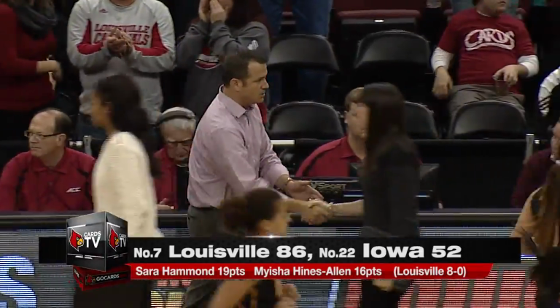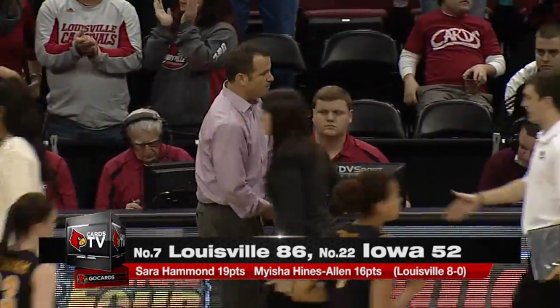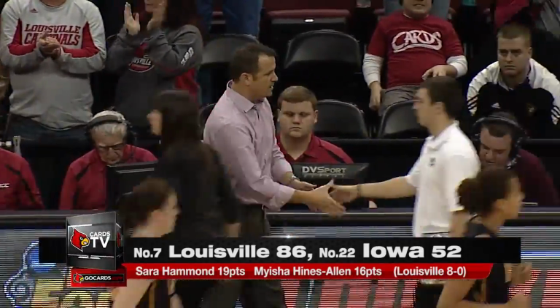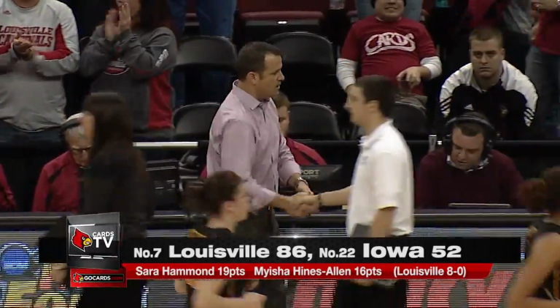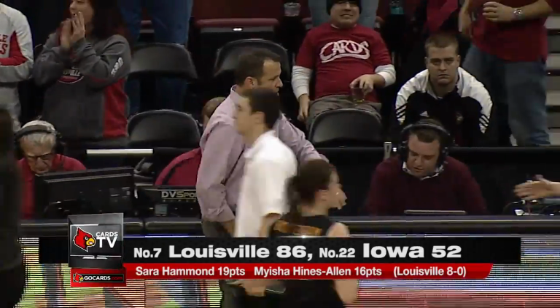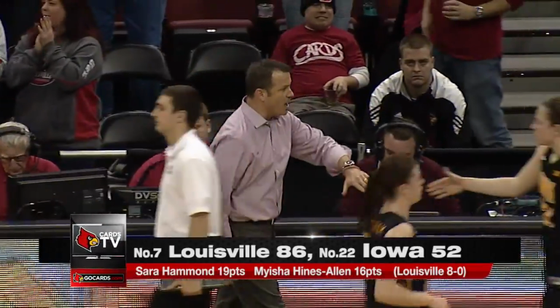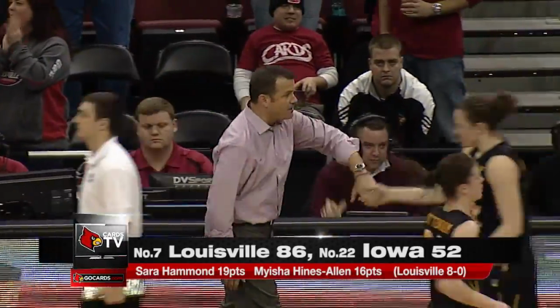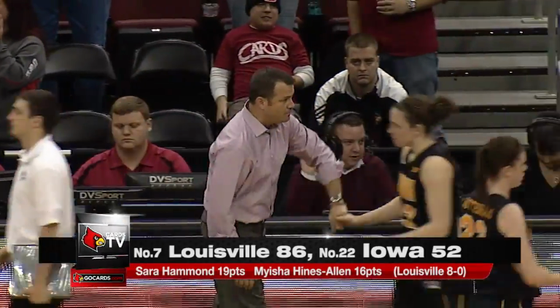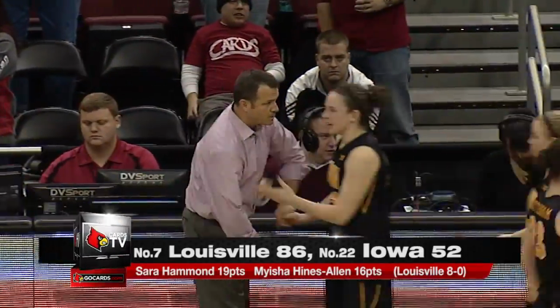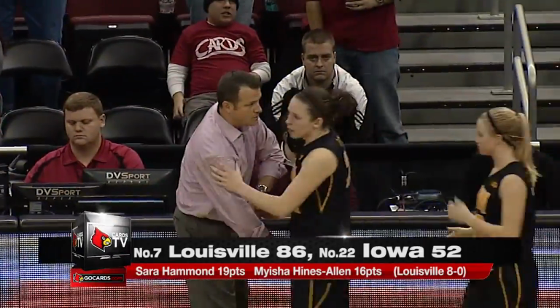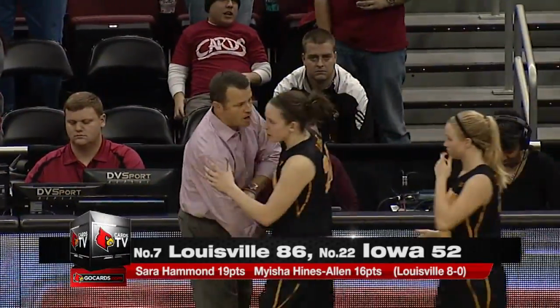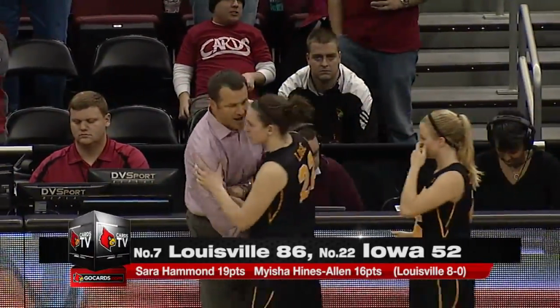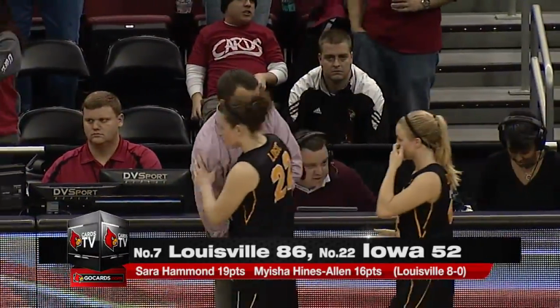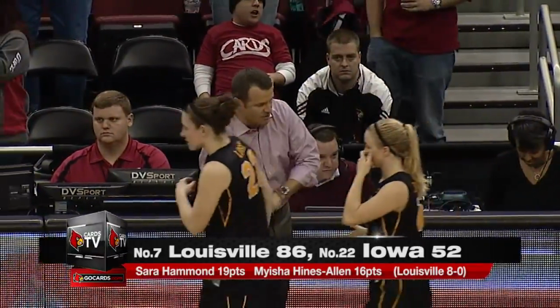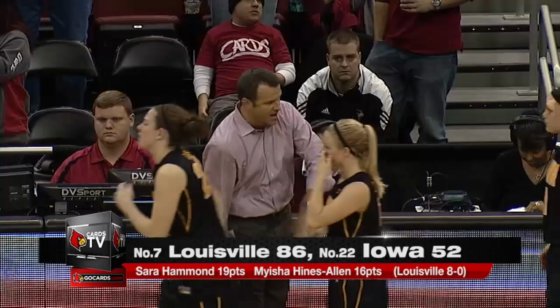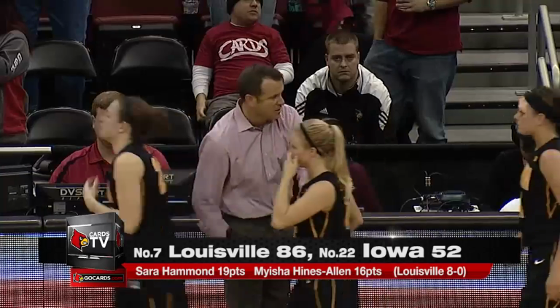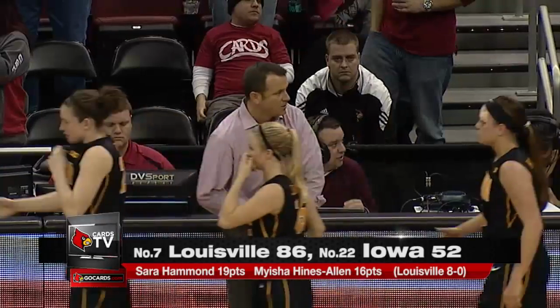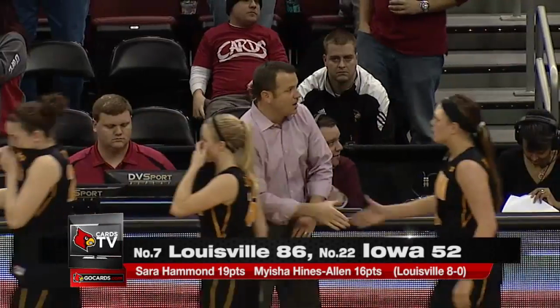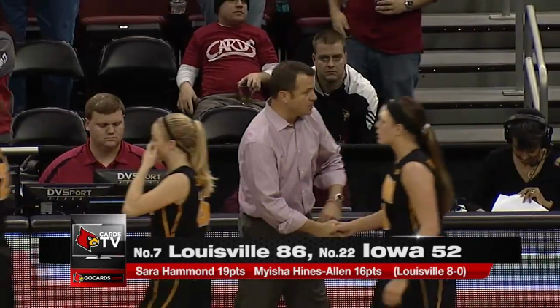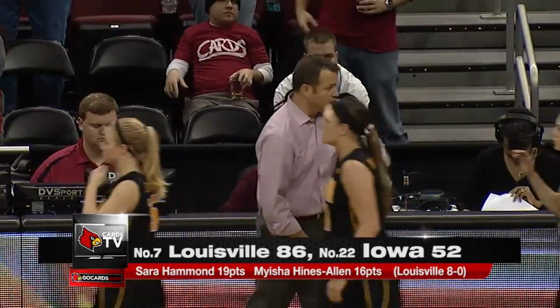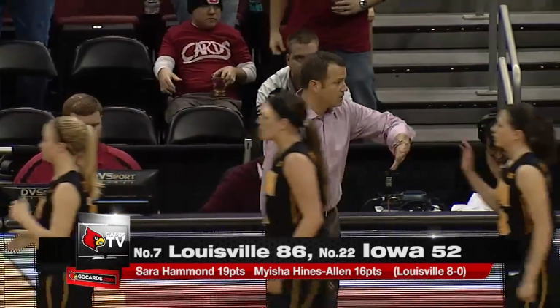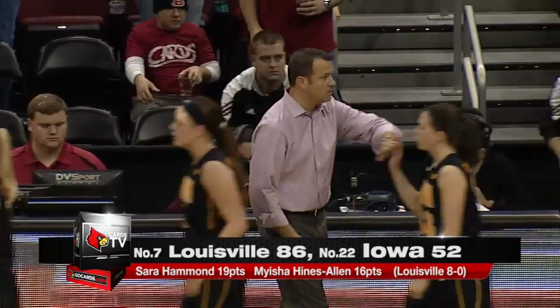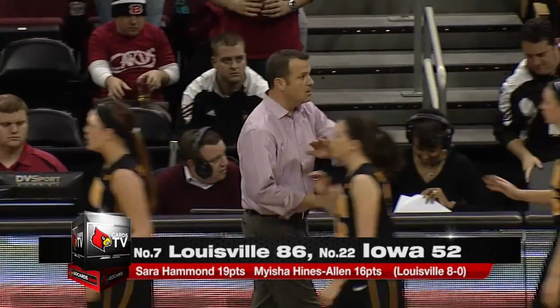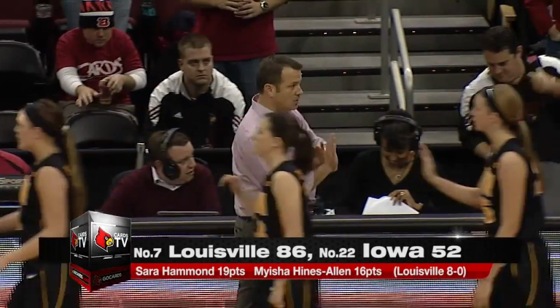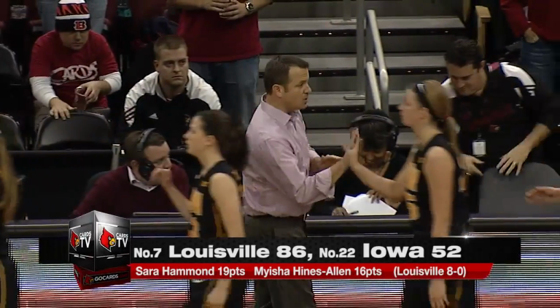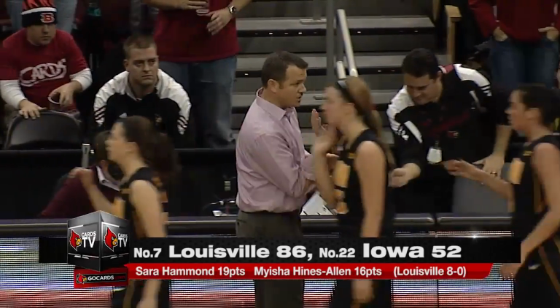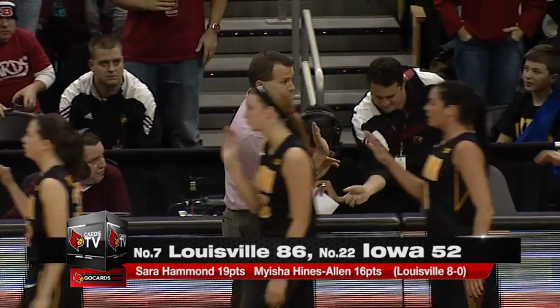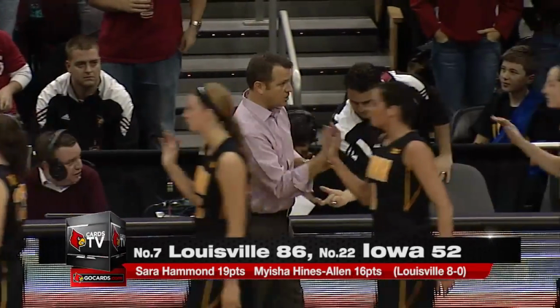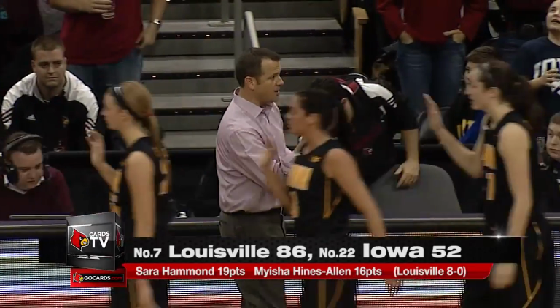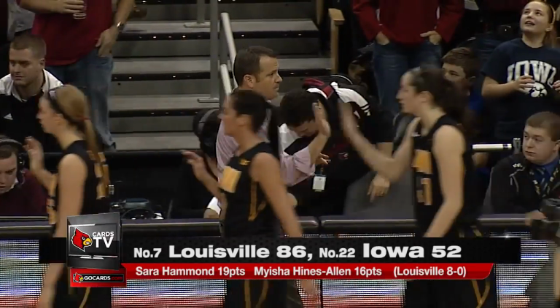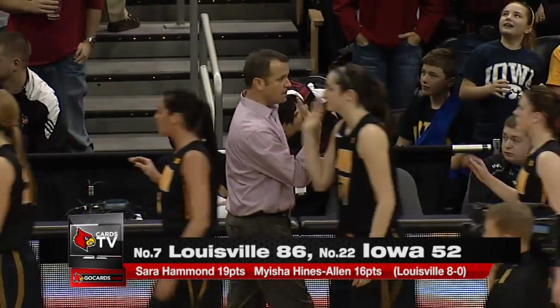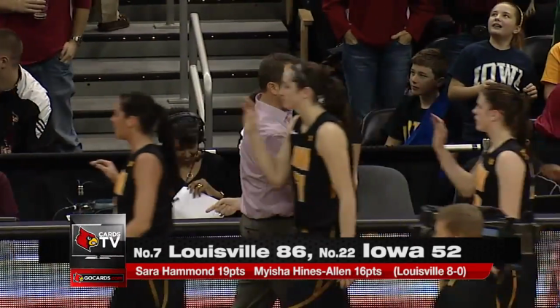Impressive, and frankly it was never in doubt. Cards went up at third — final score 86 to 52.